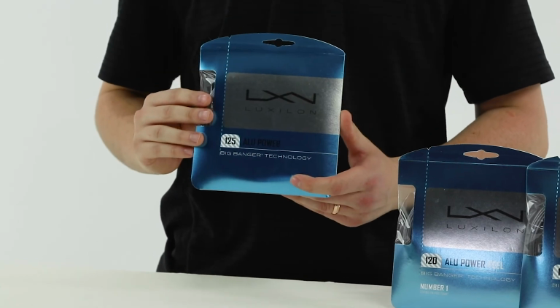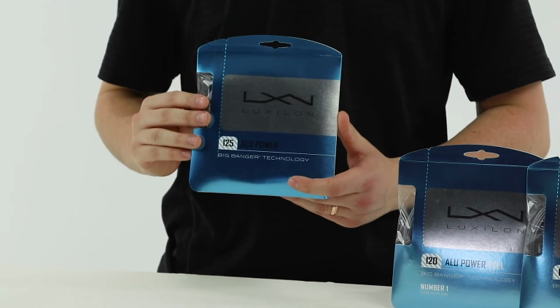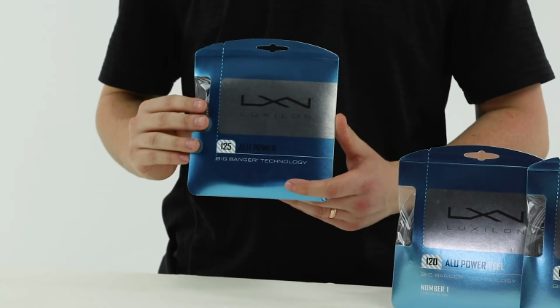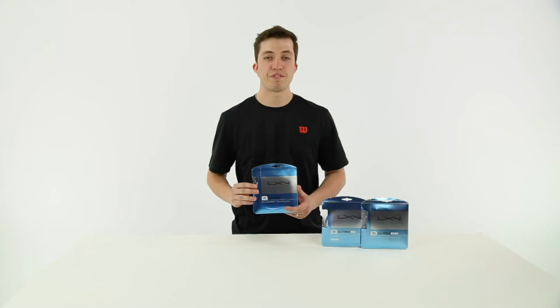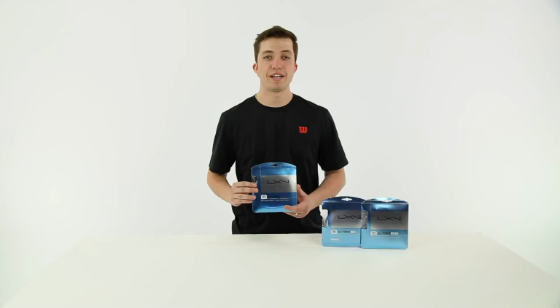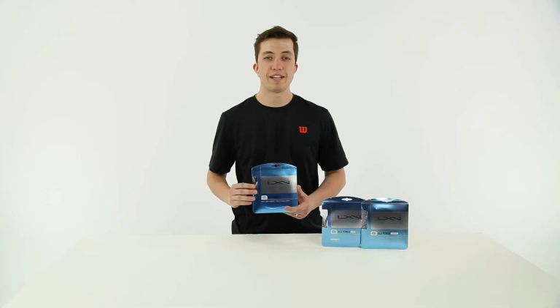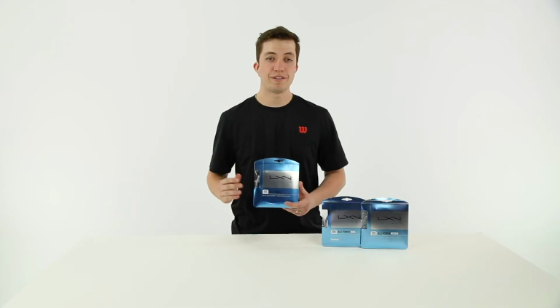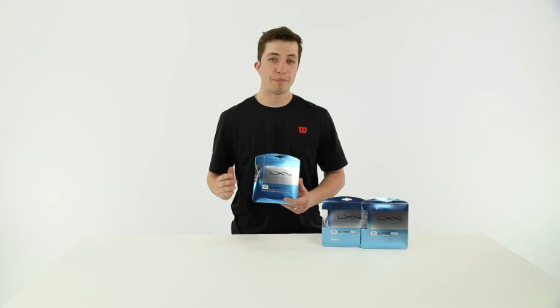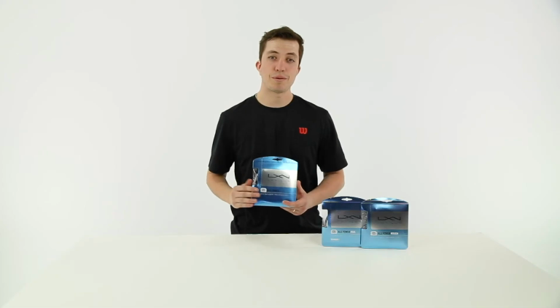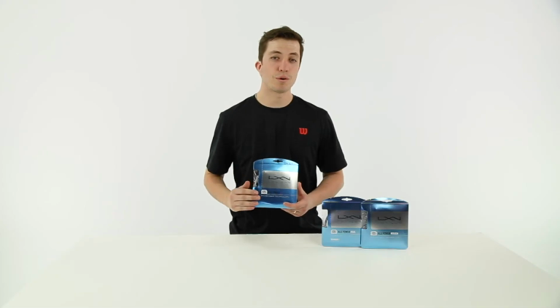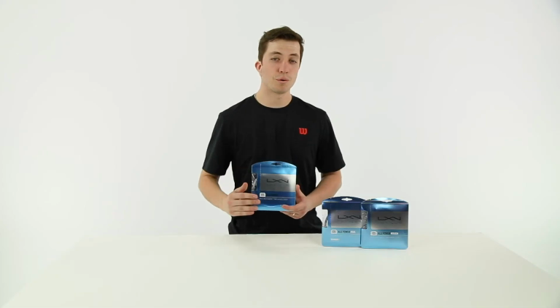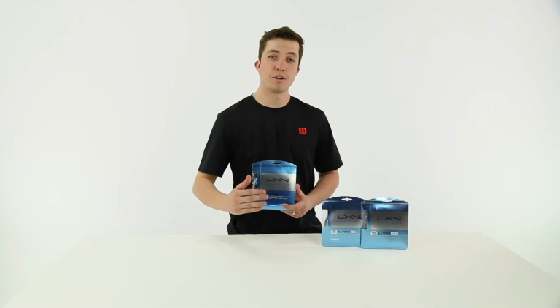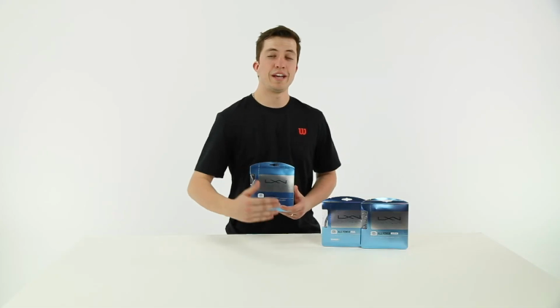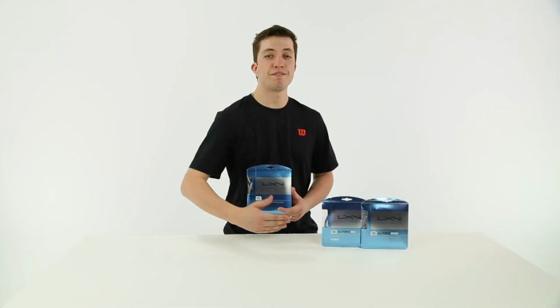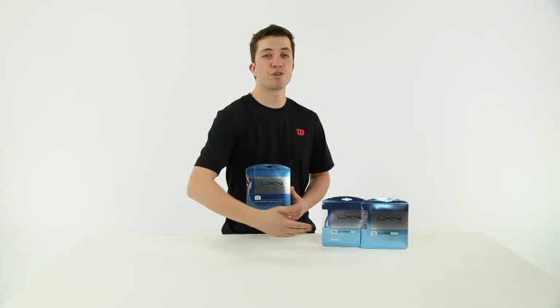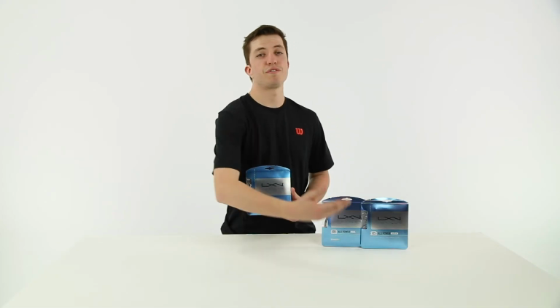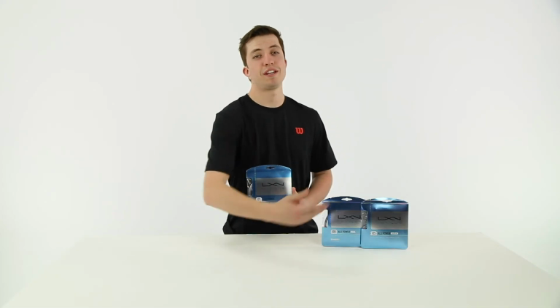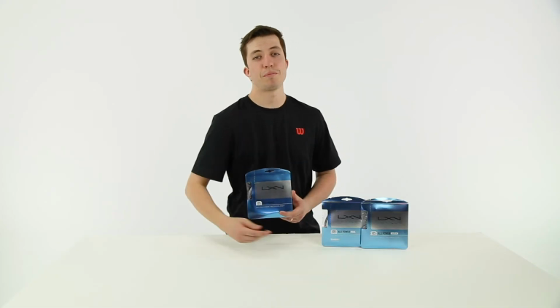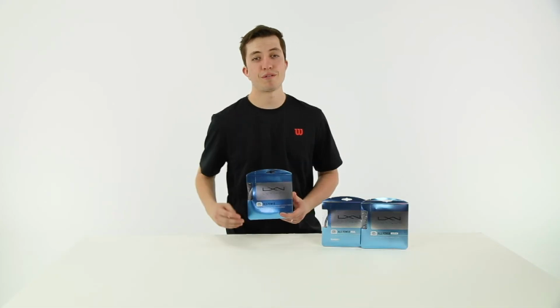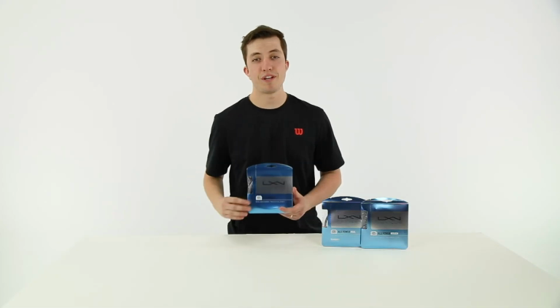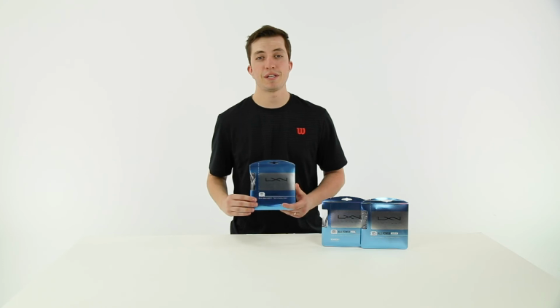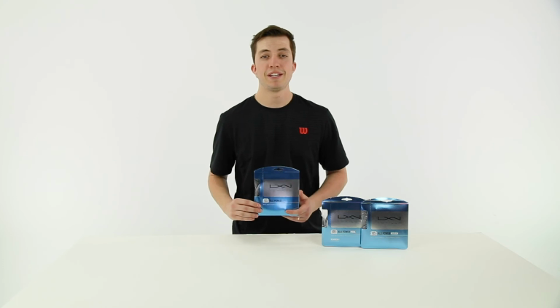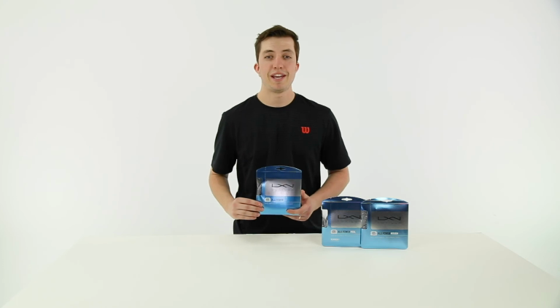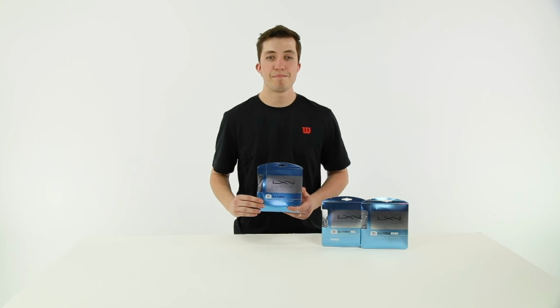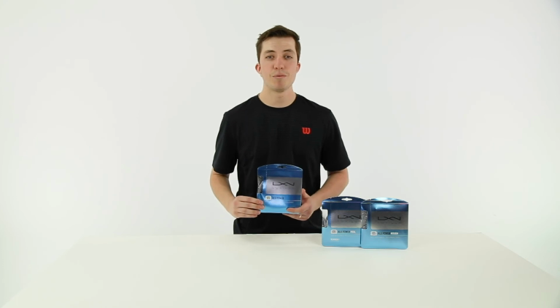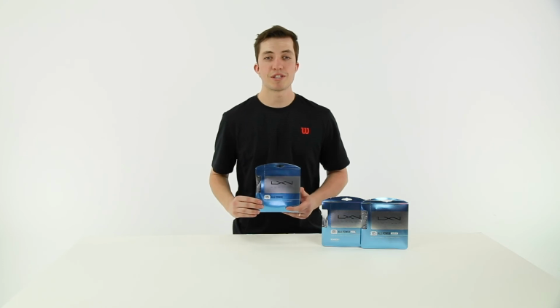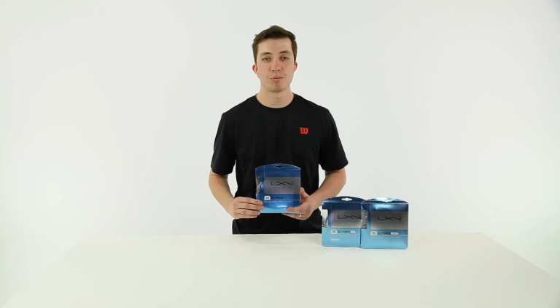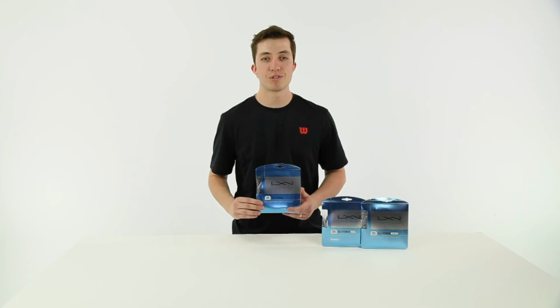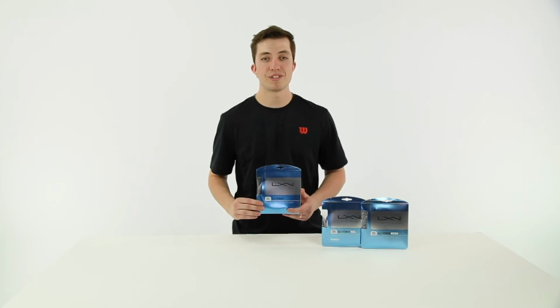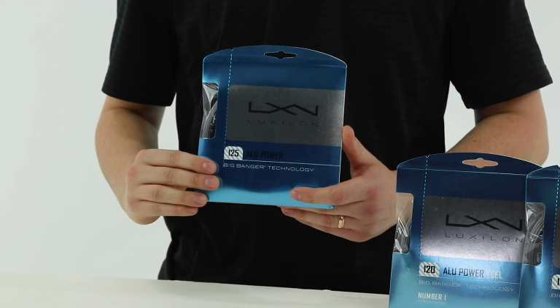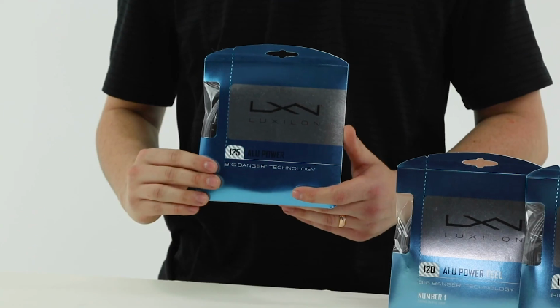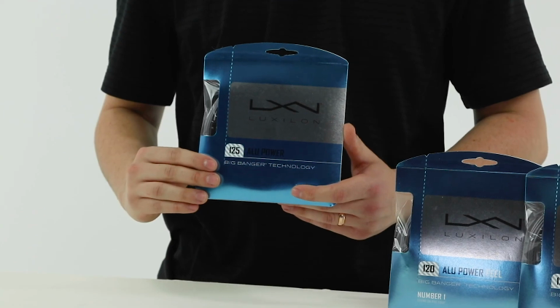You can find ALU Power, or any version of the ALU Power family, at MidwestSports.com.